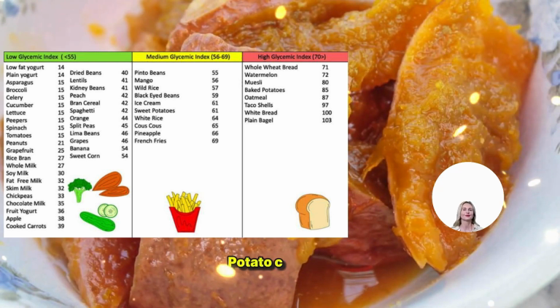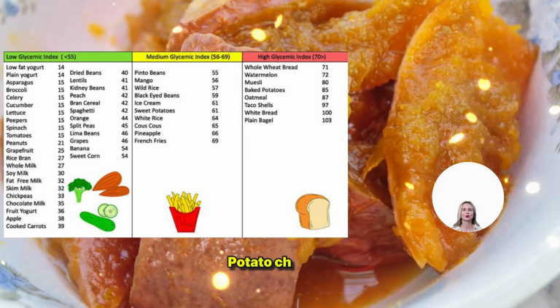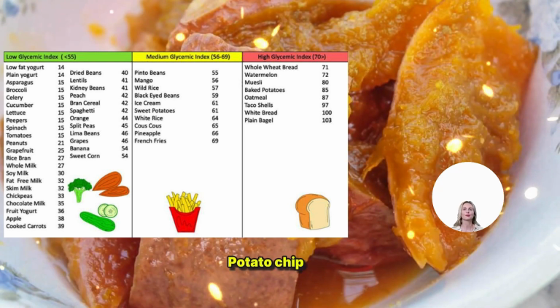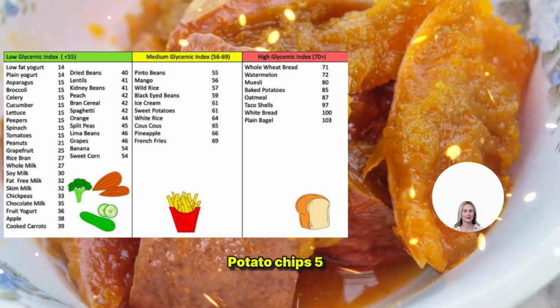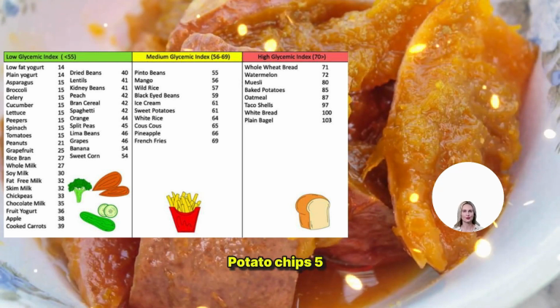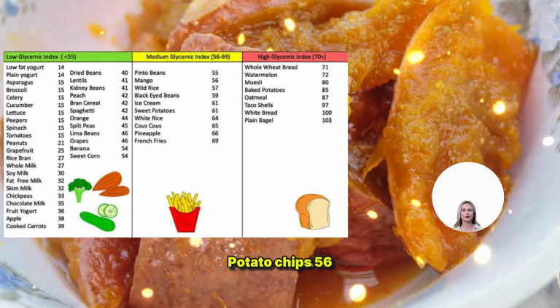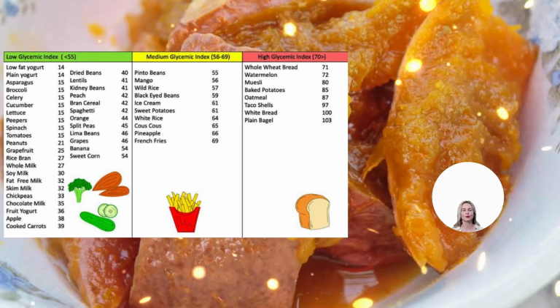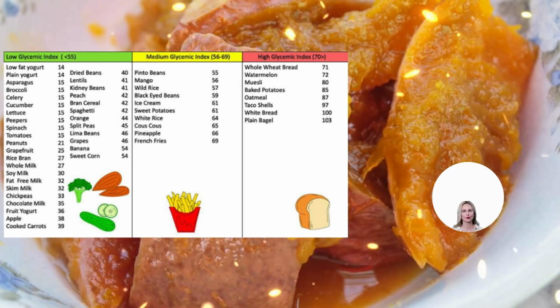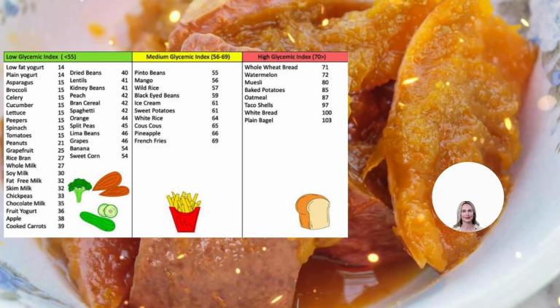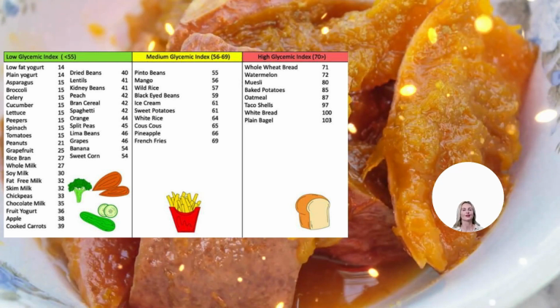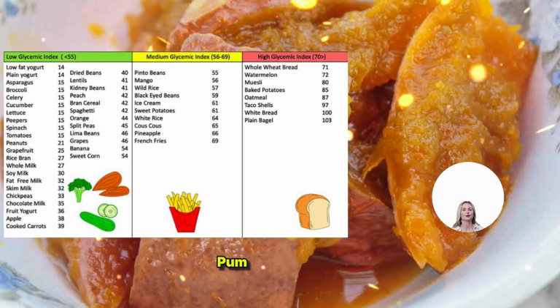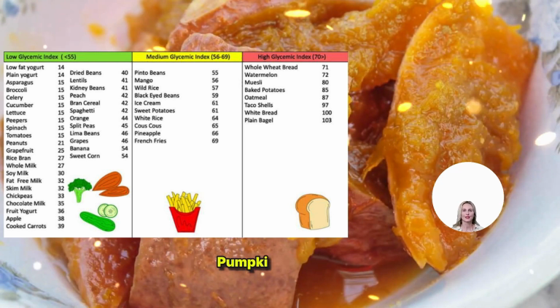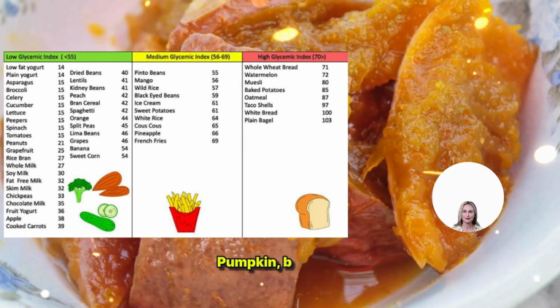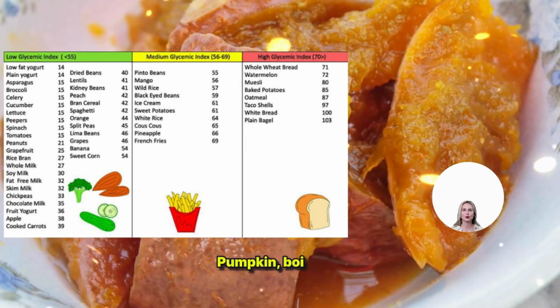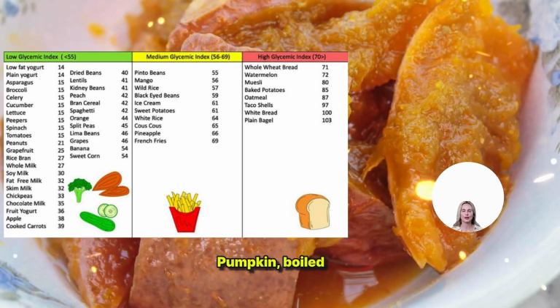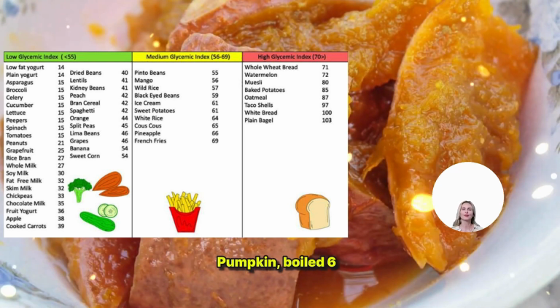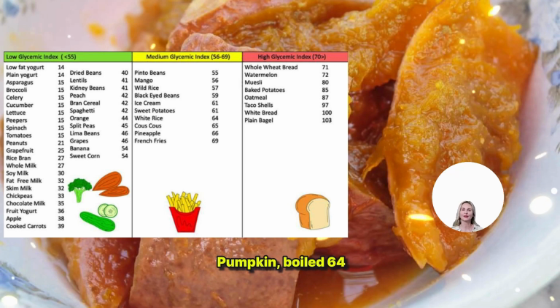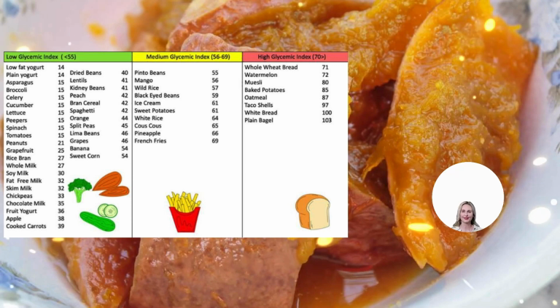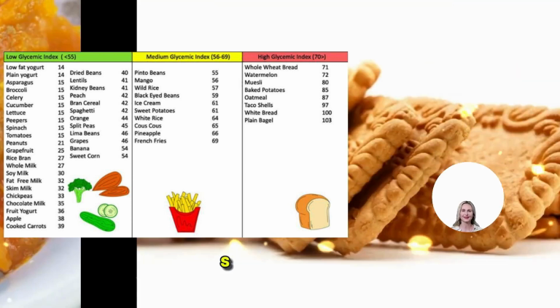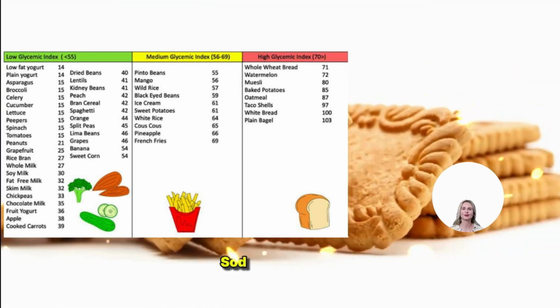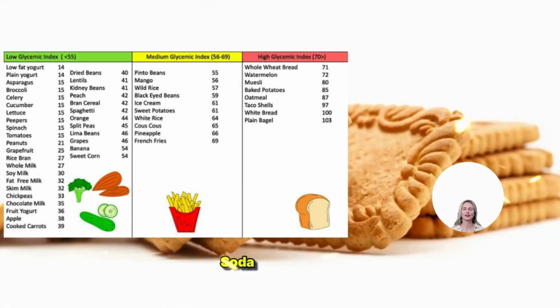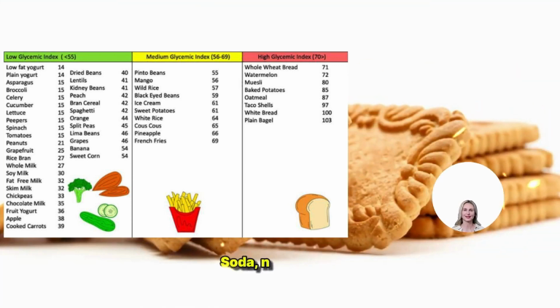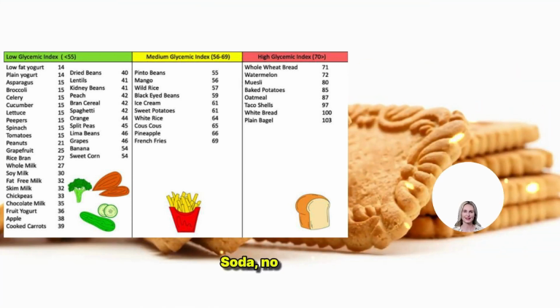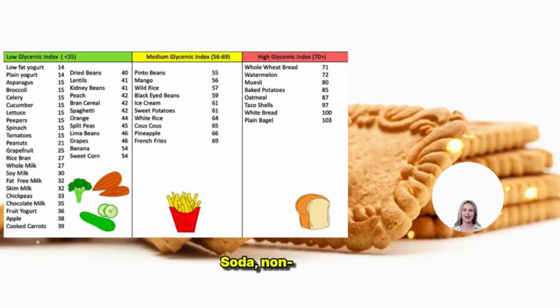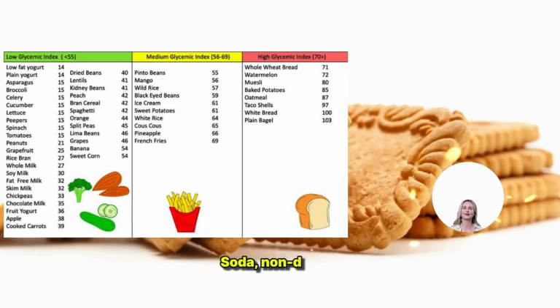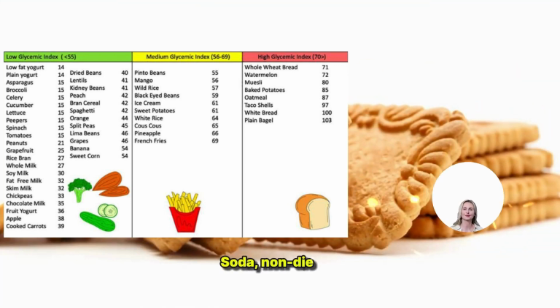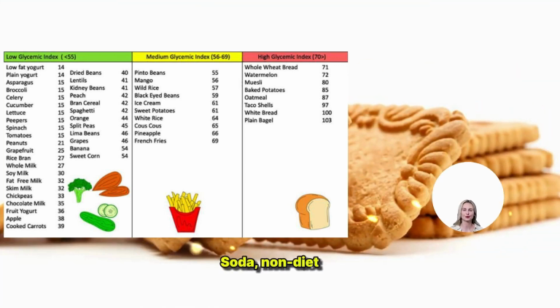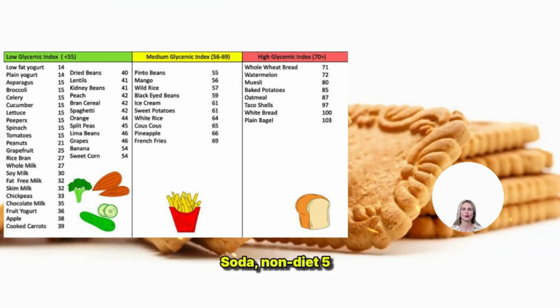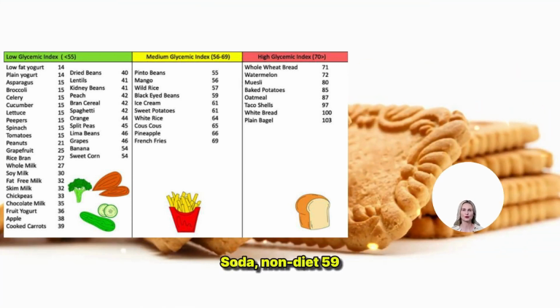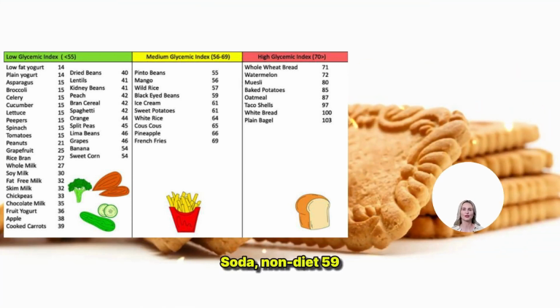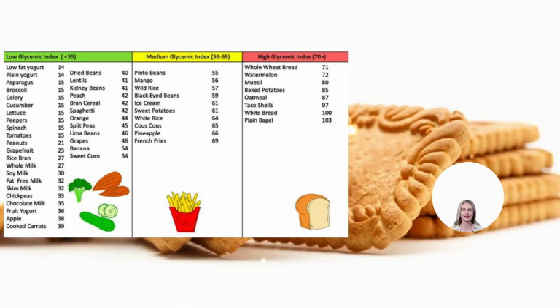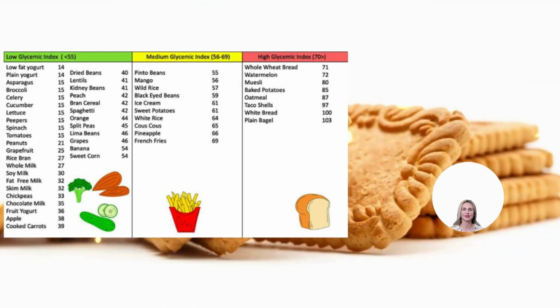Sweet Potato Boiled 63. Wheat Flake Biscuits Cereal 69. Wheat Roti 62.